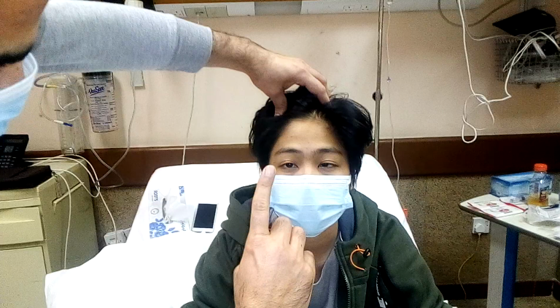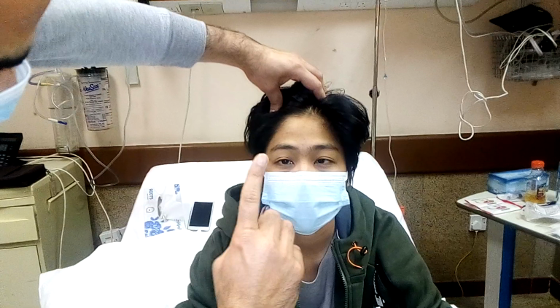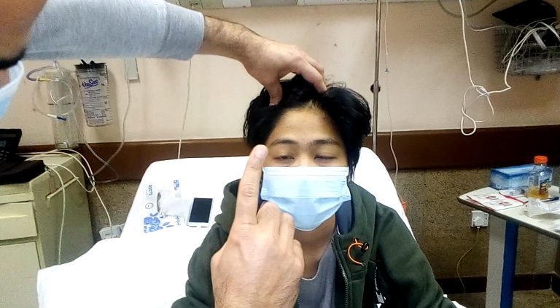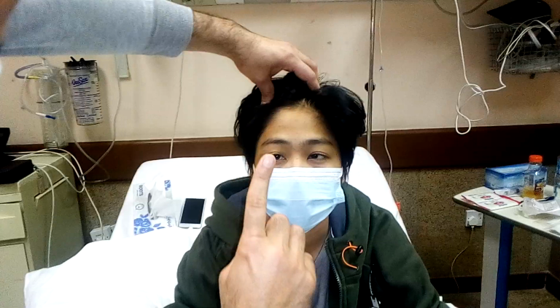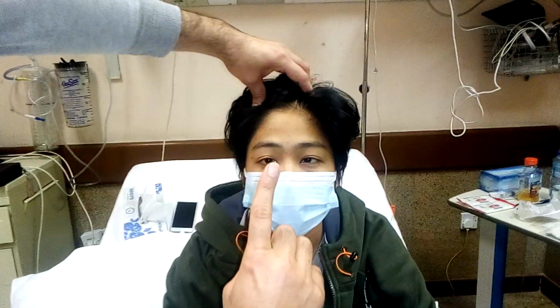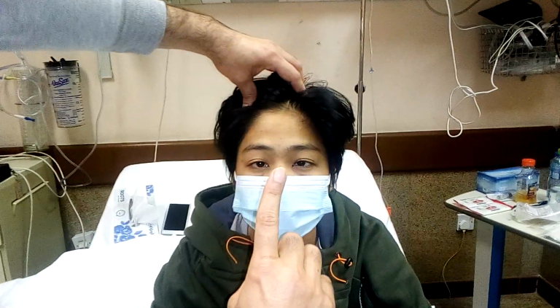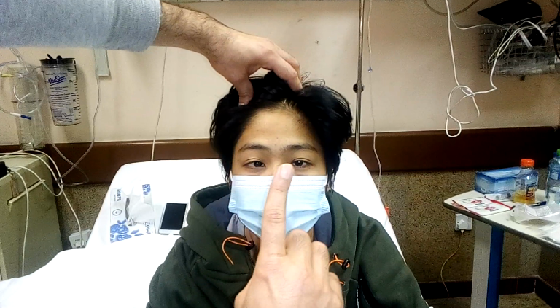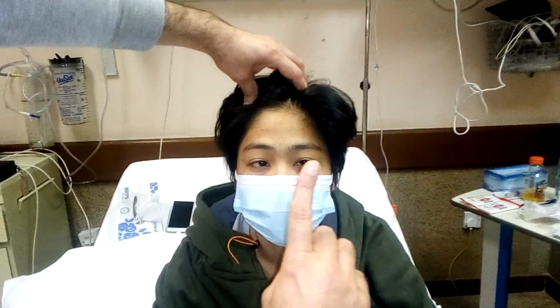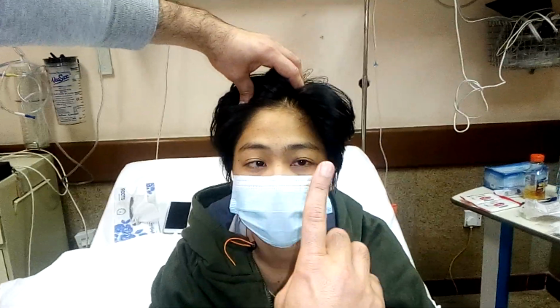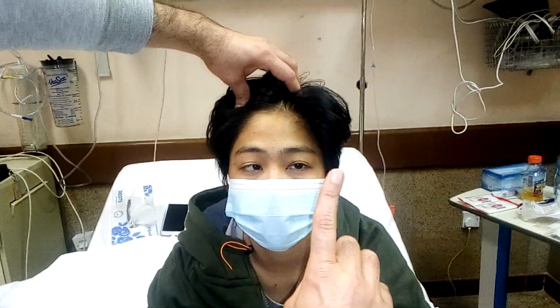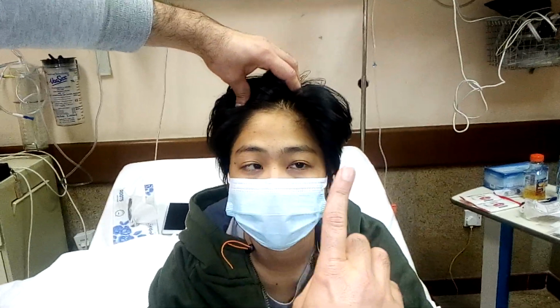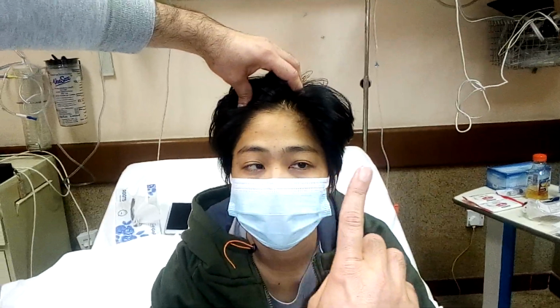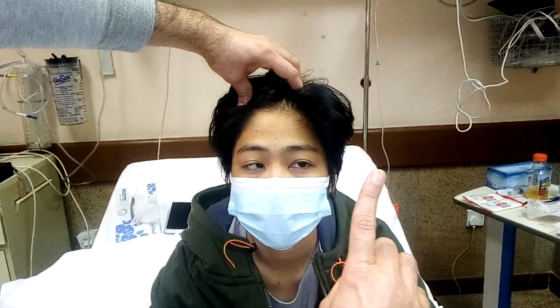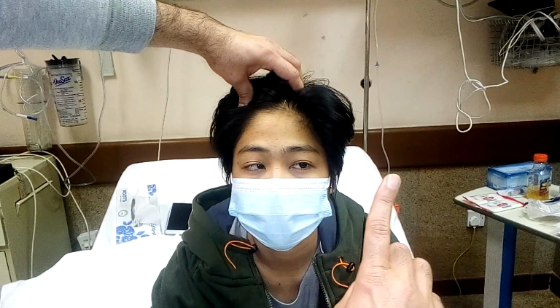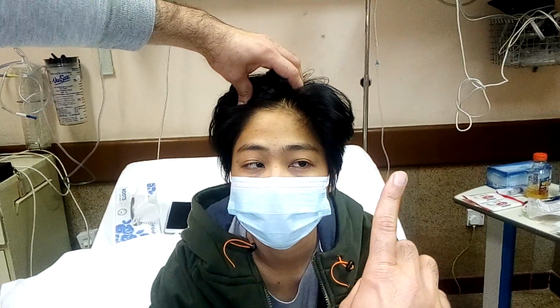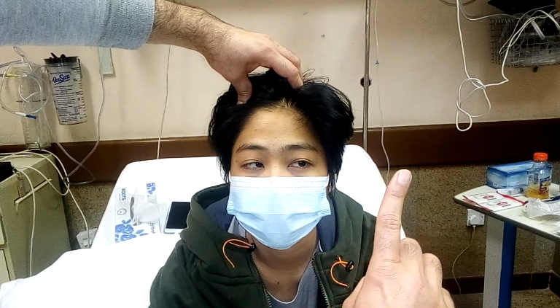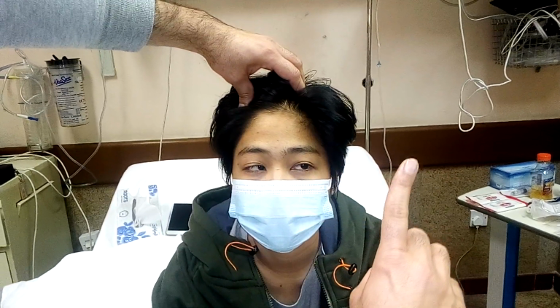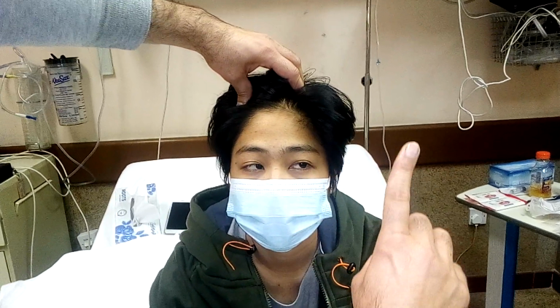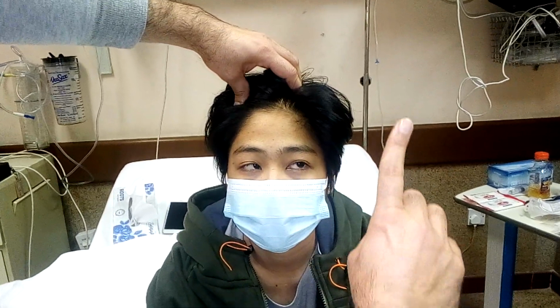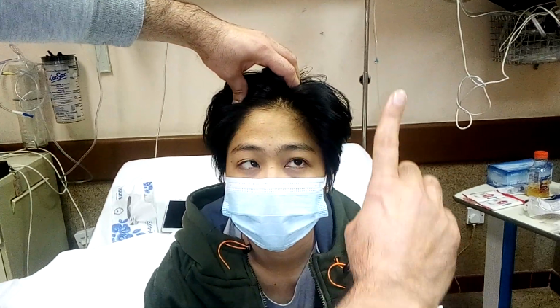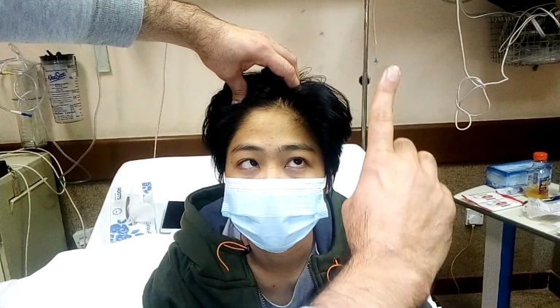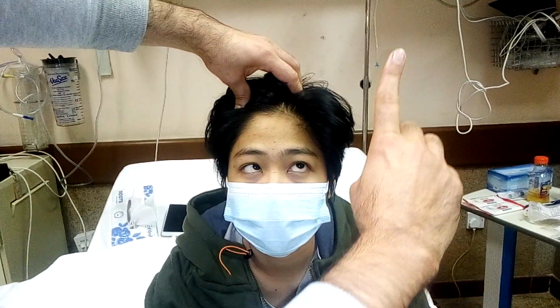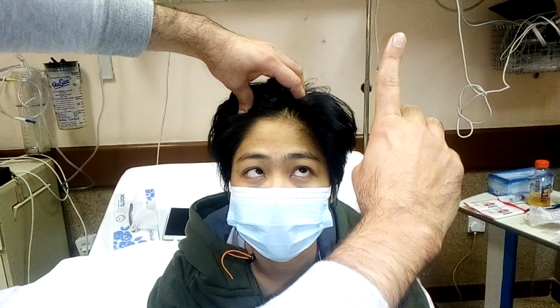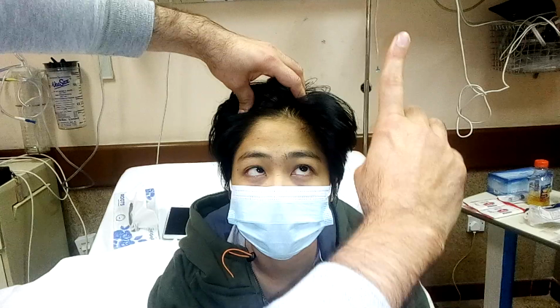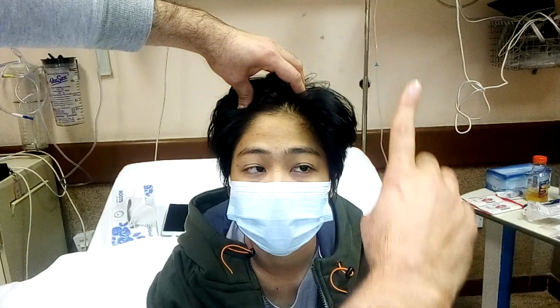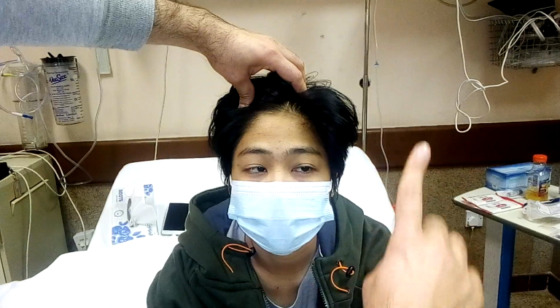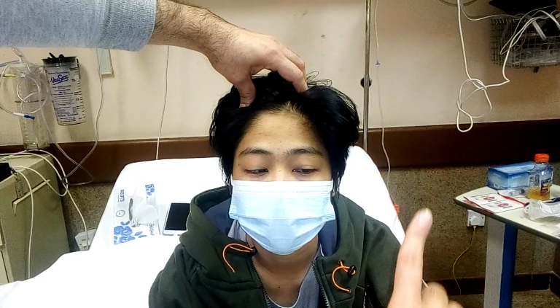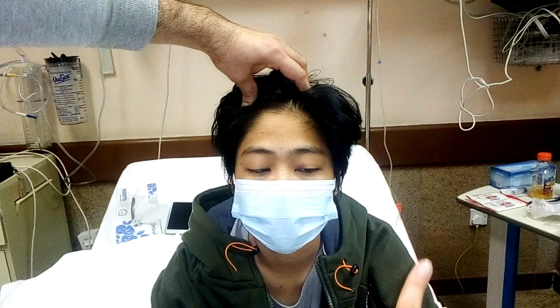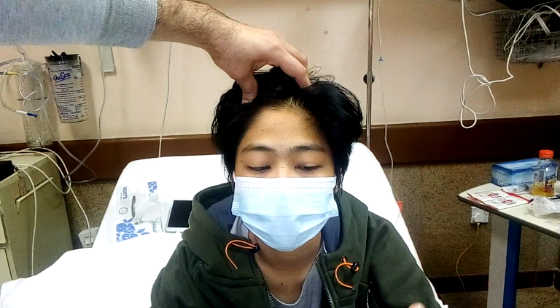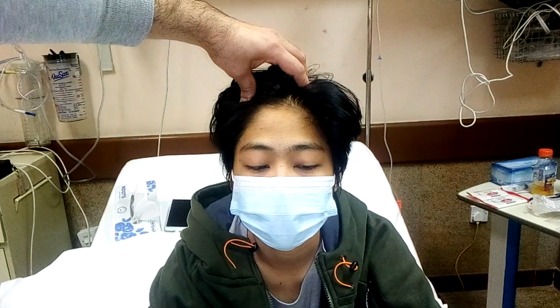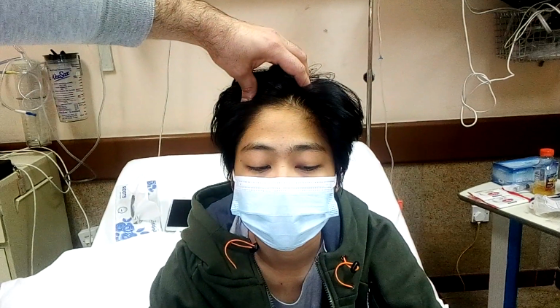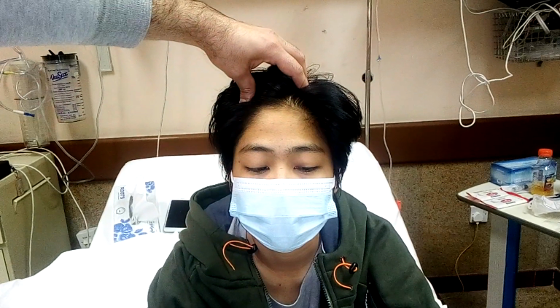You will follow my finger here. Follow it, follow it here, follow.